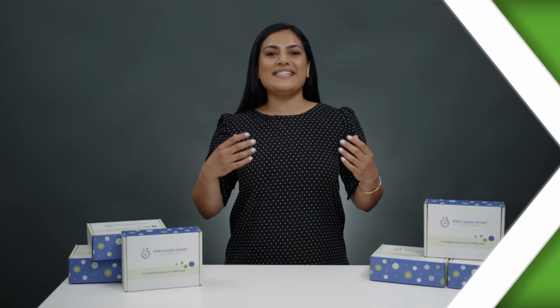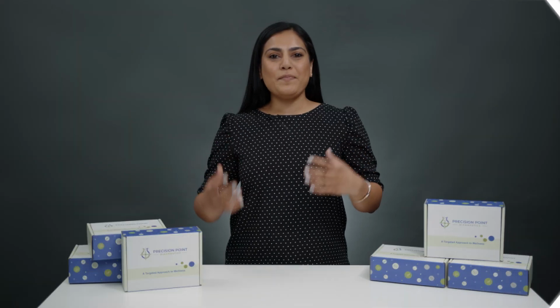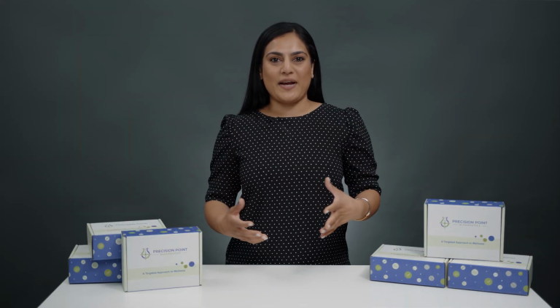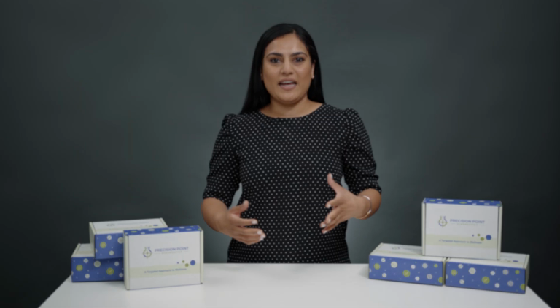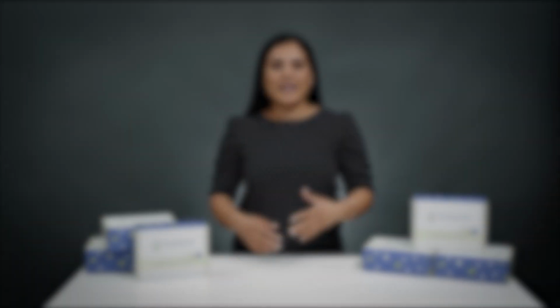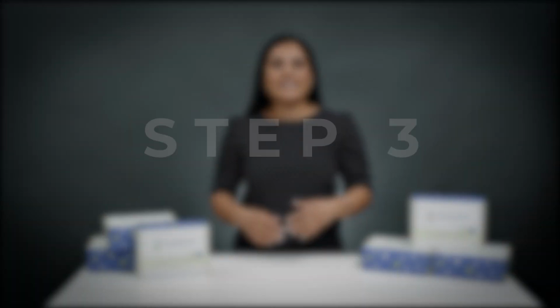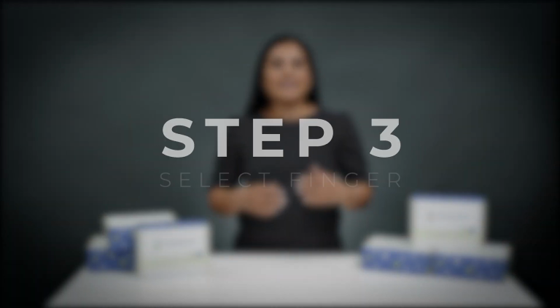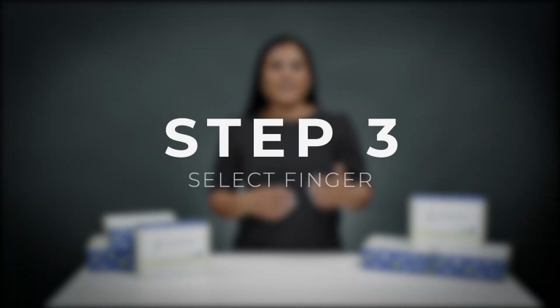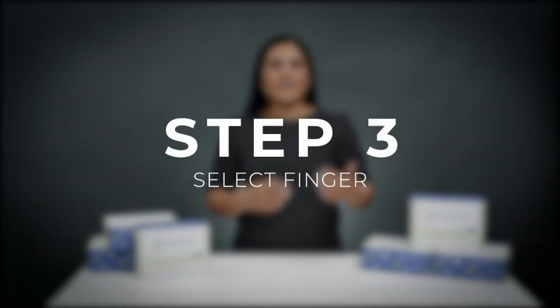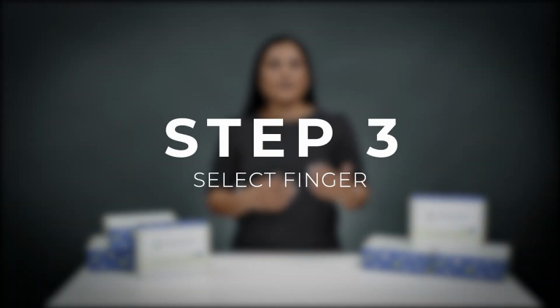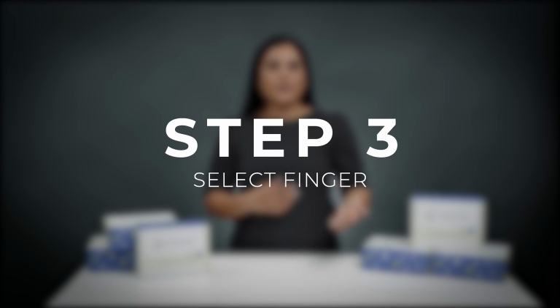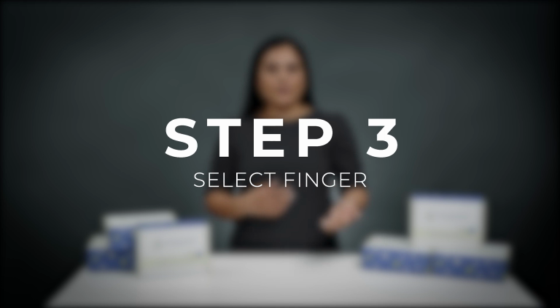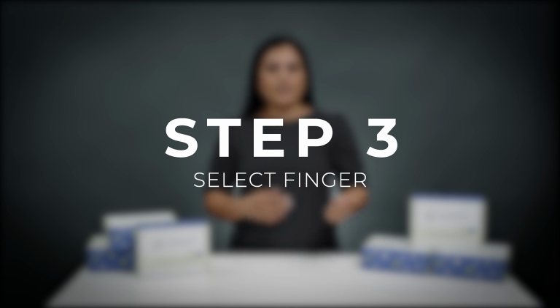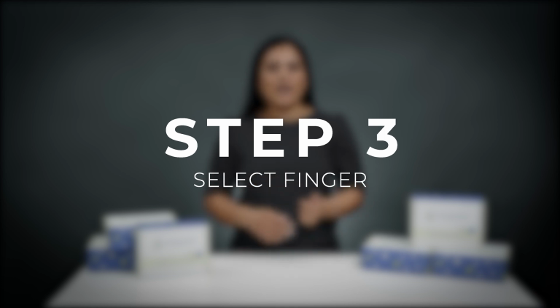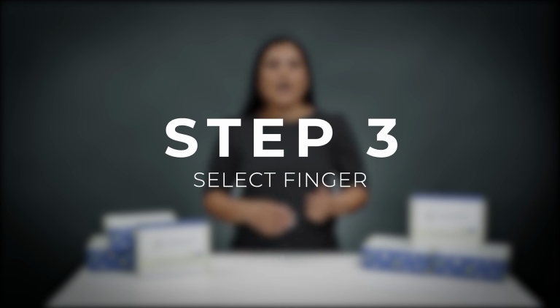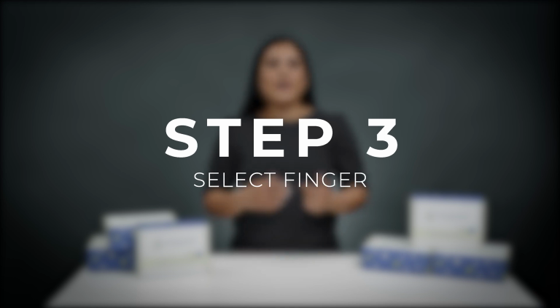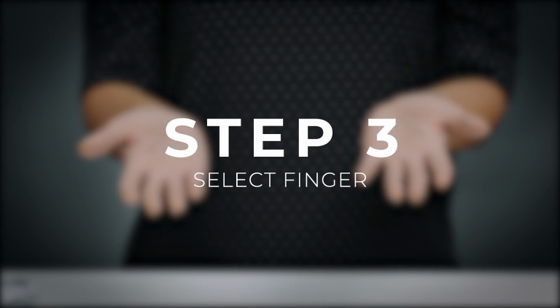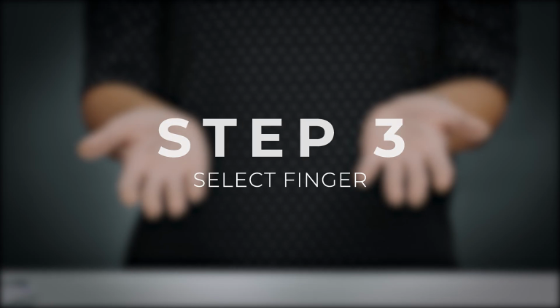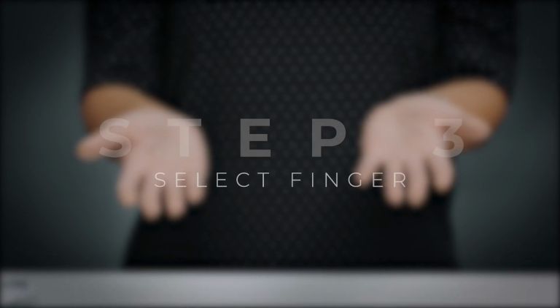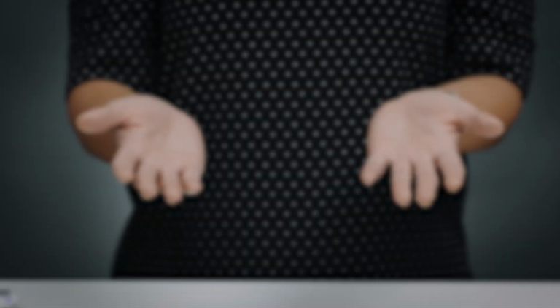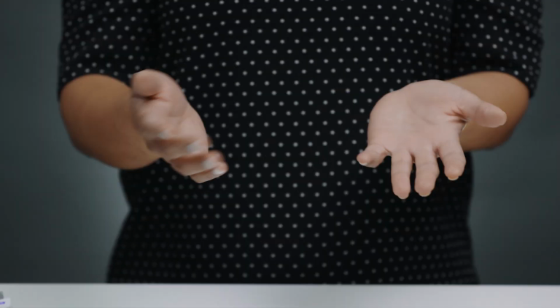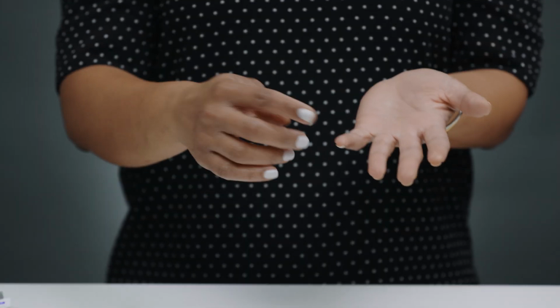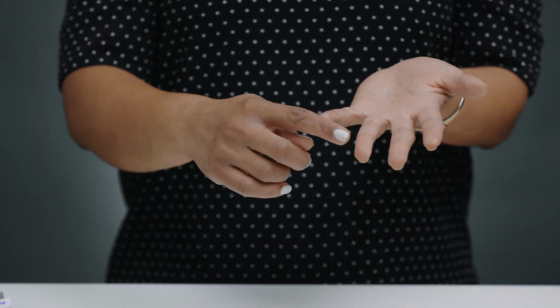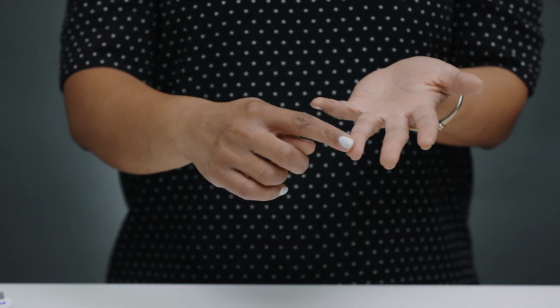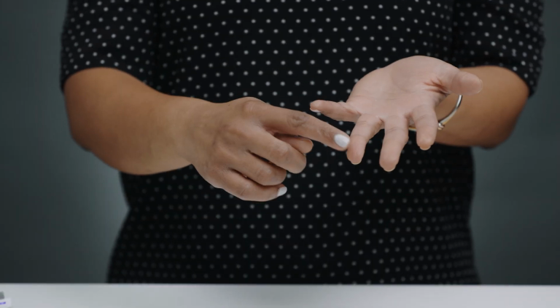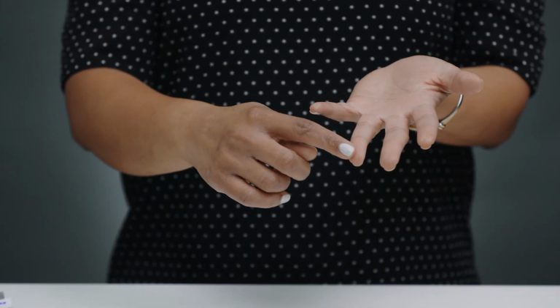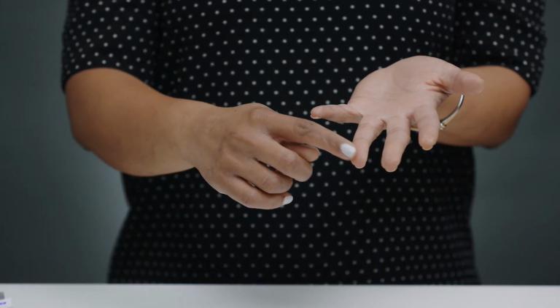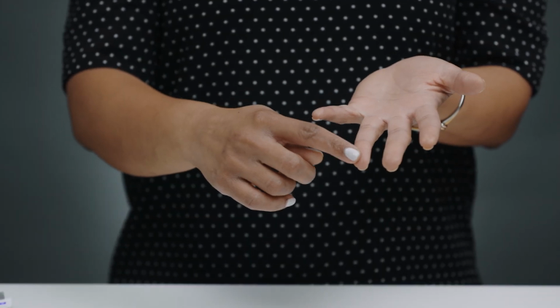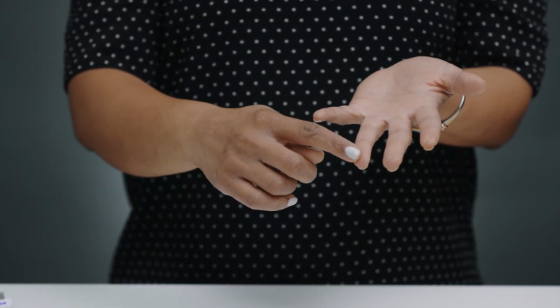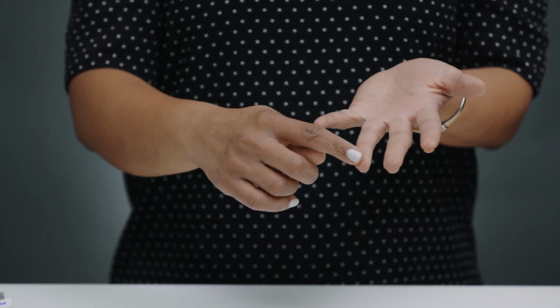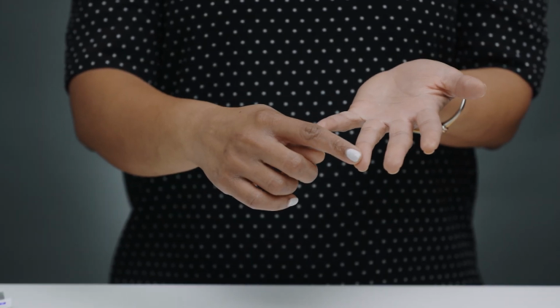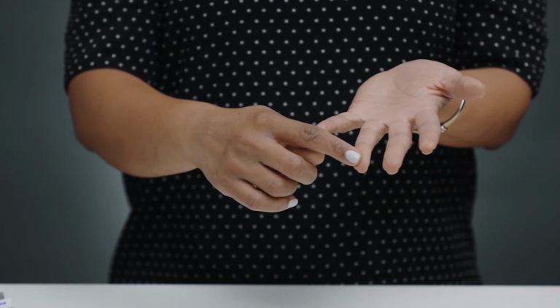Step three: select the finger you will use. We have found that the ring finger on either hand works best.